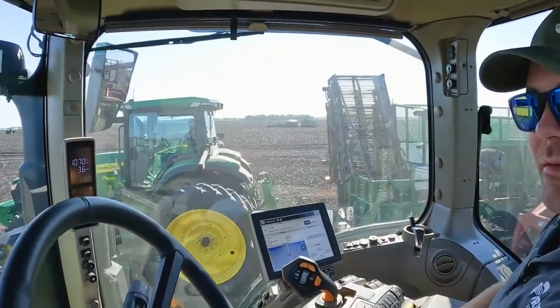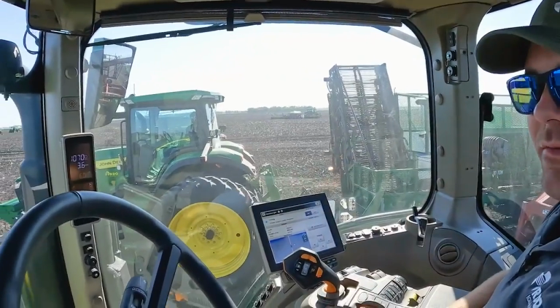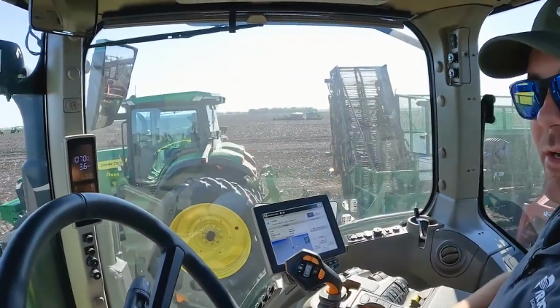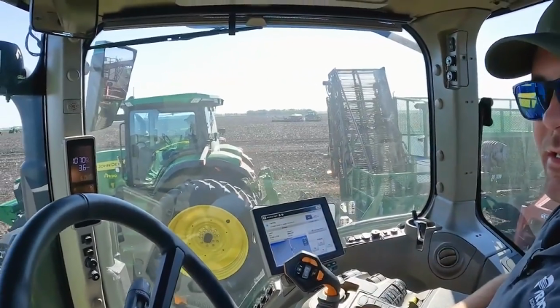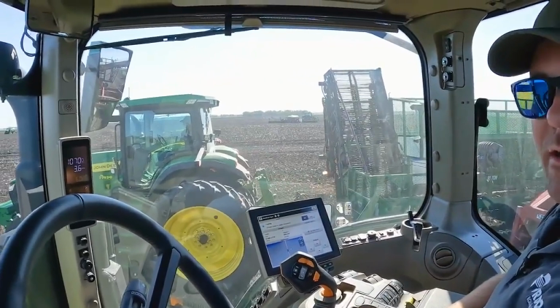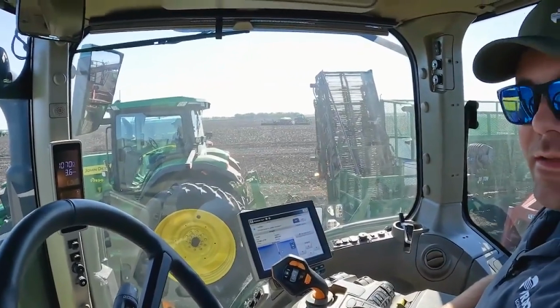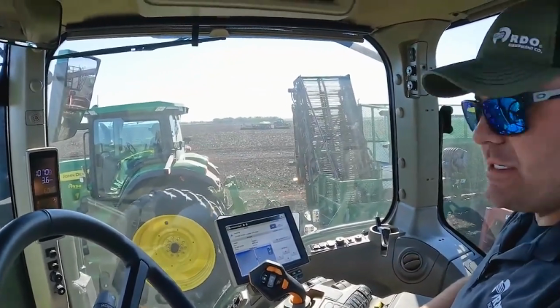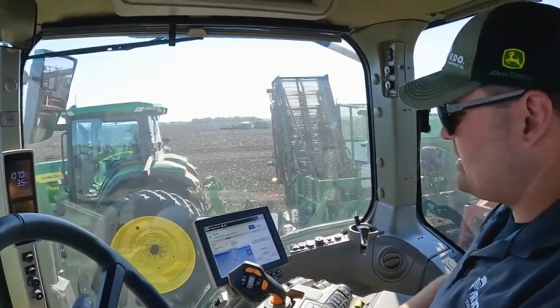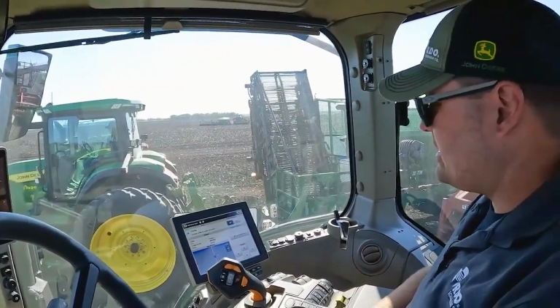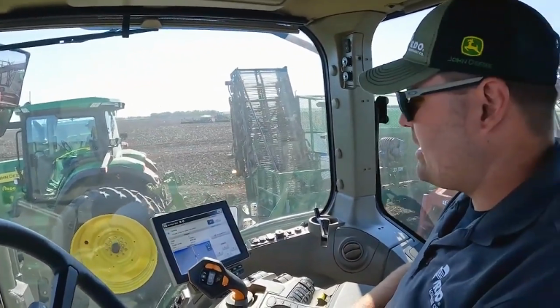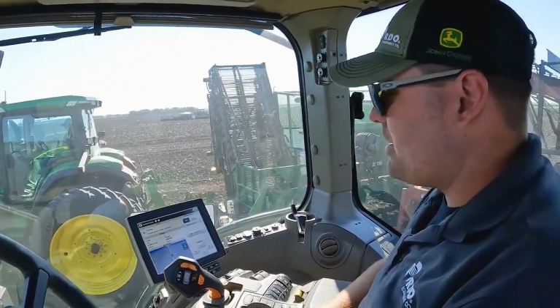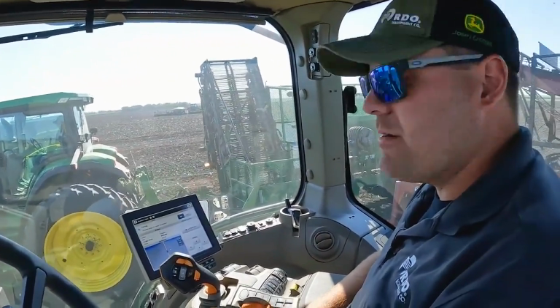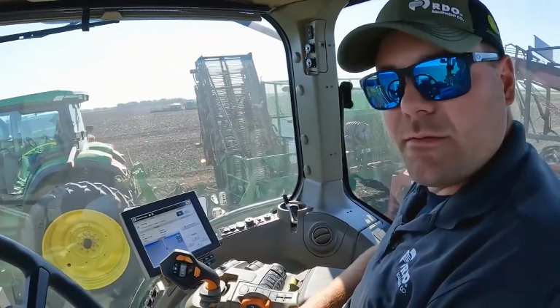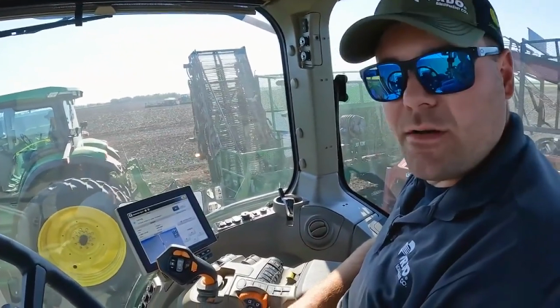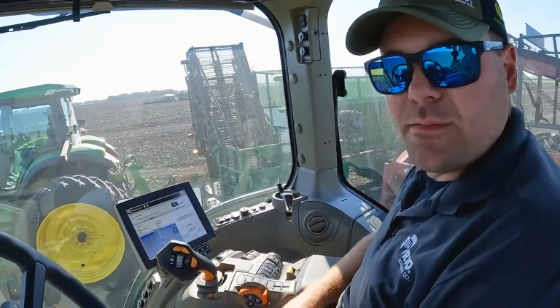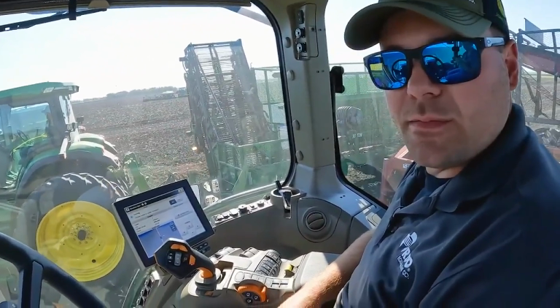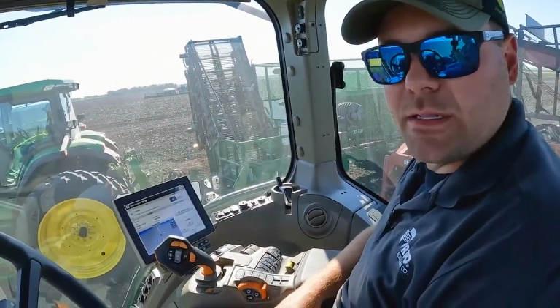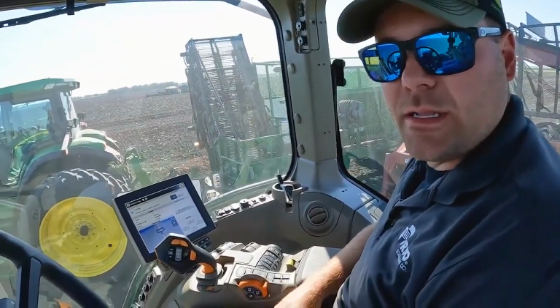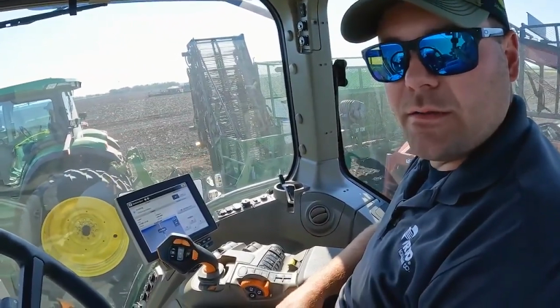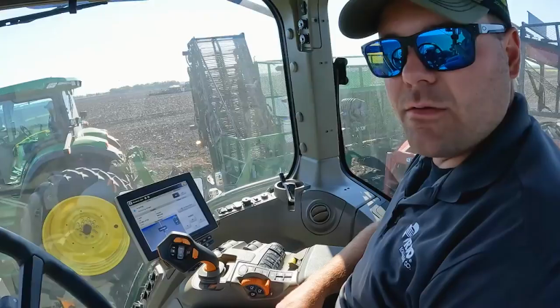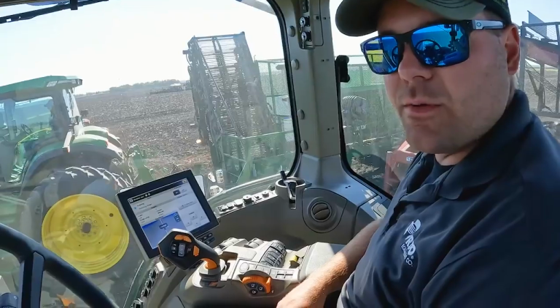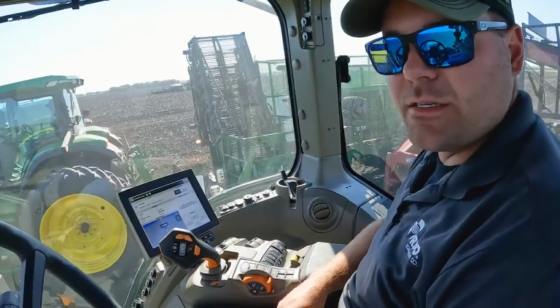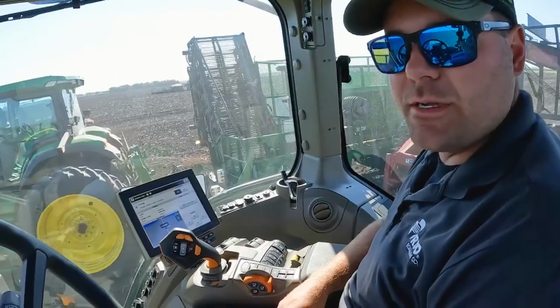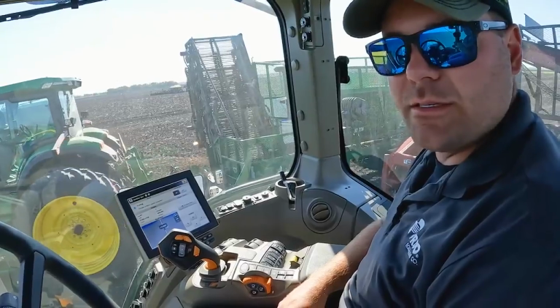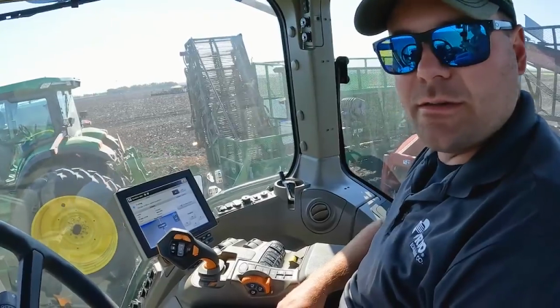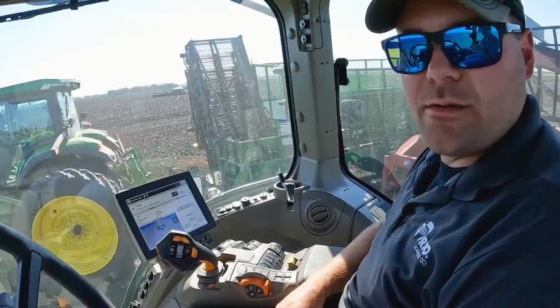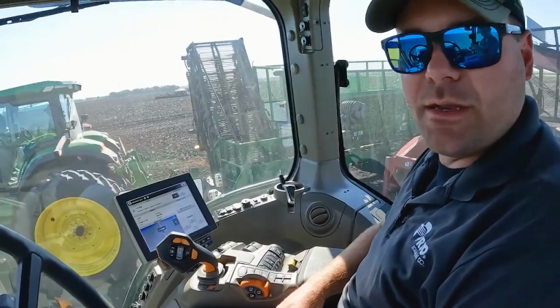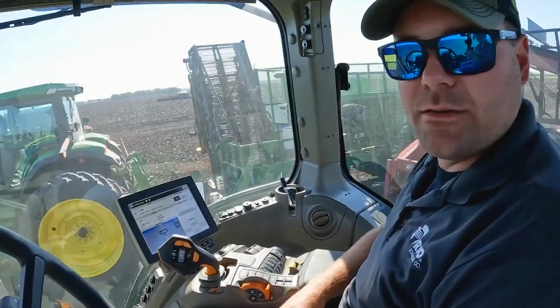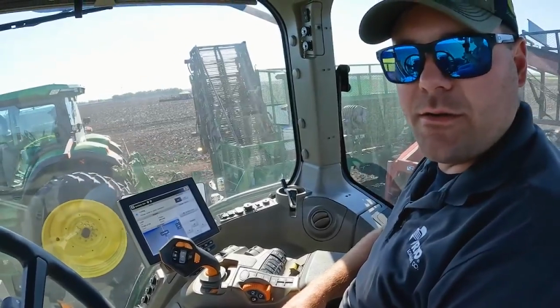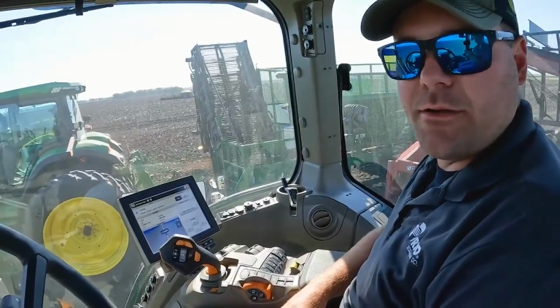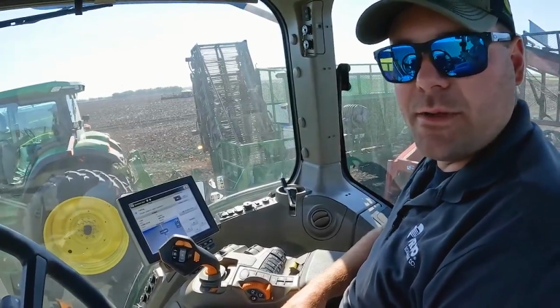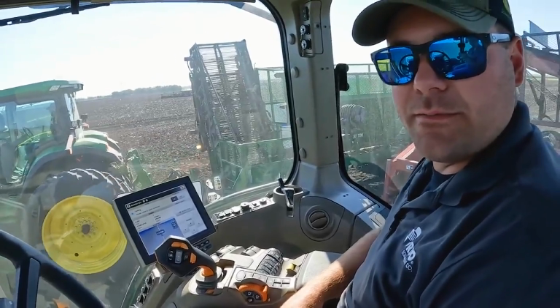If you have questions on how to get machine sync set up on your farm, talk to your local product specialist or account manager at RDO Equipment.